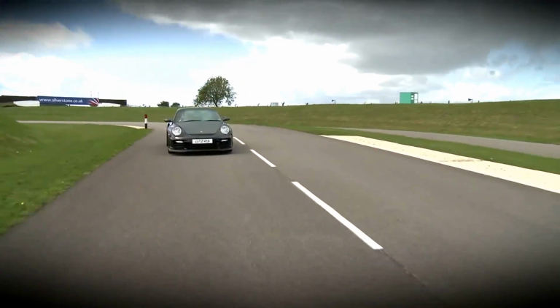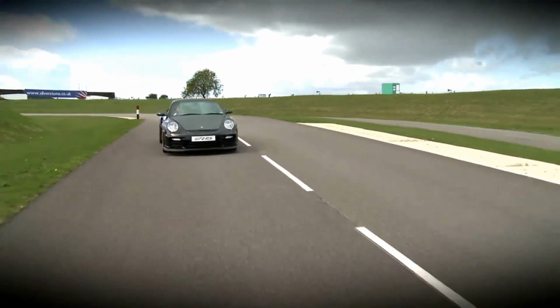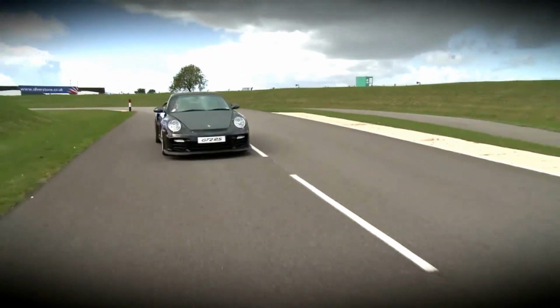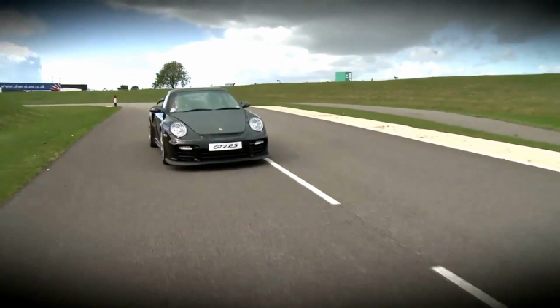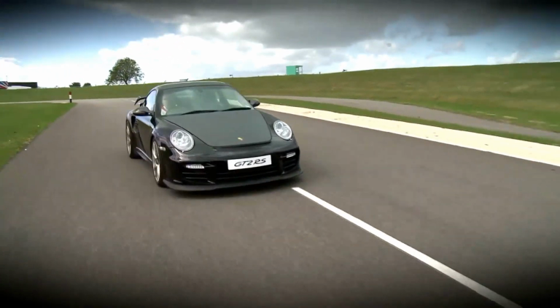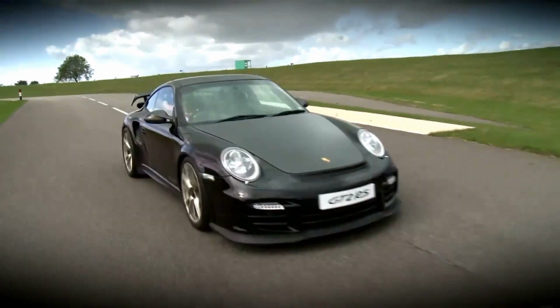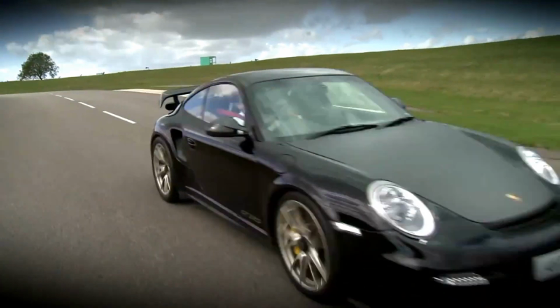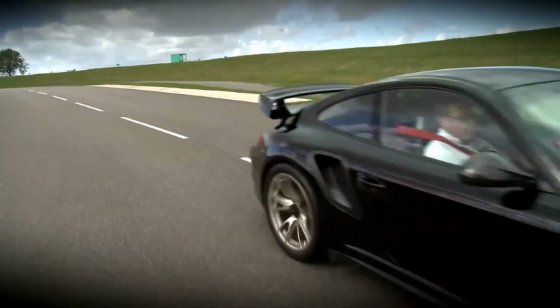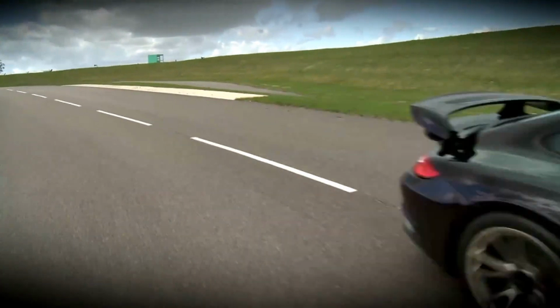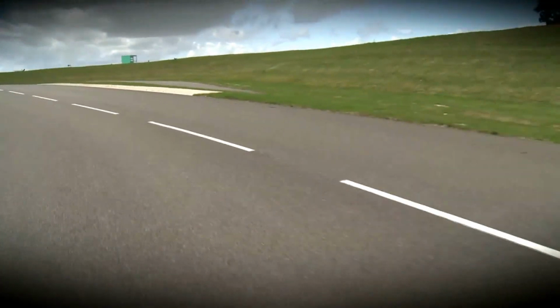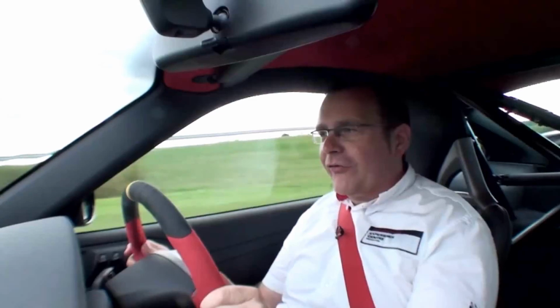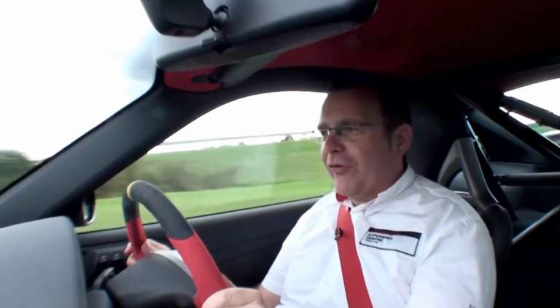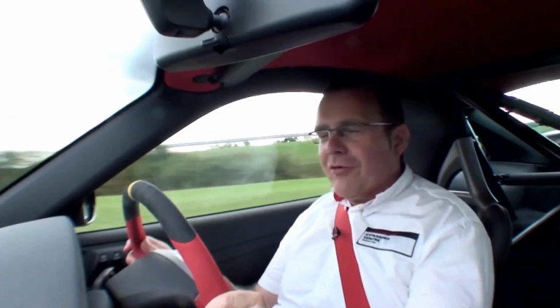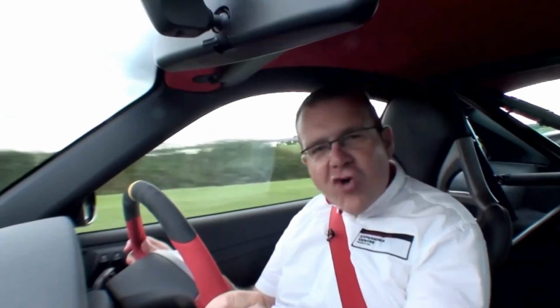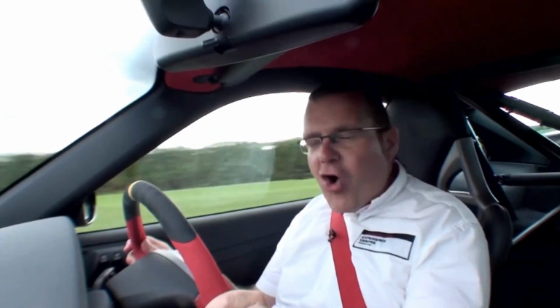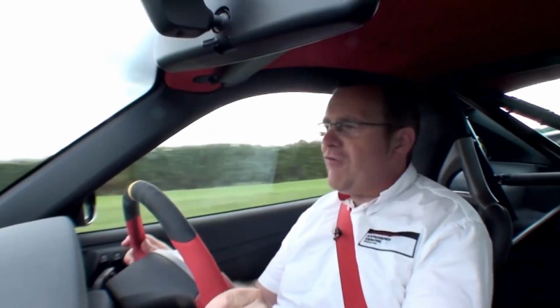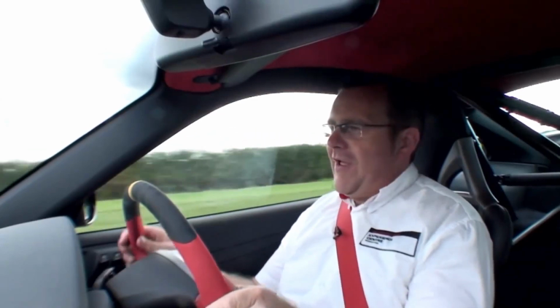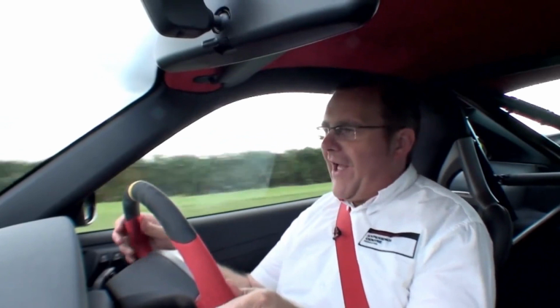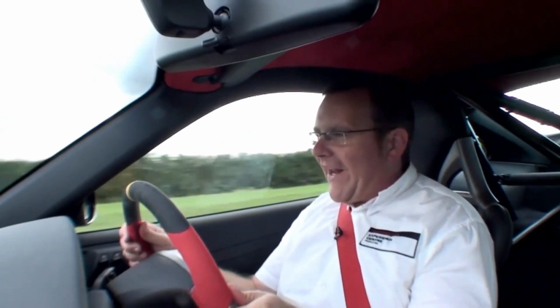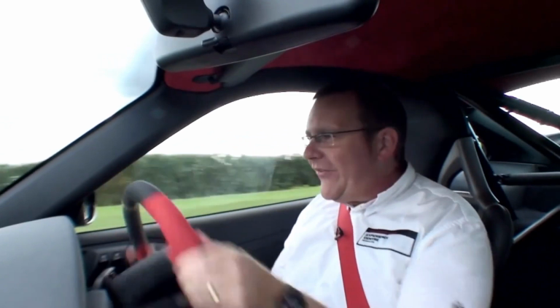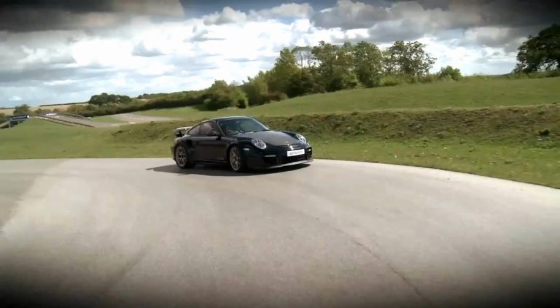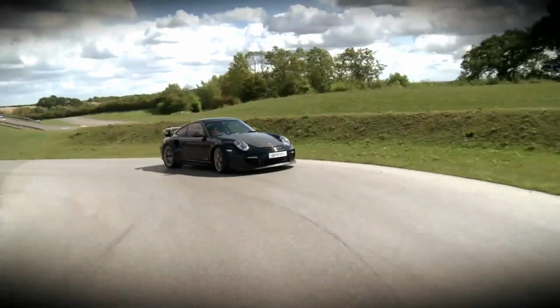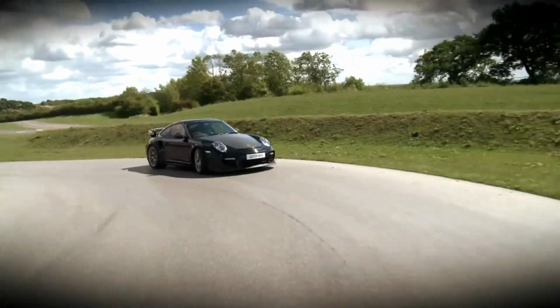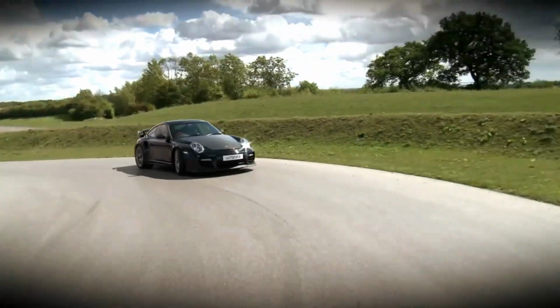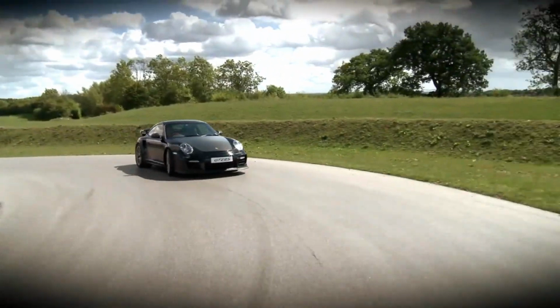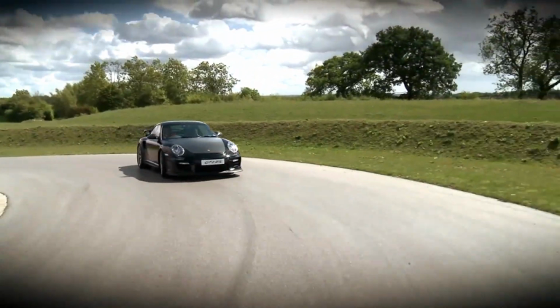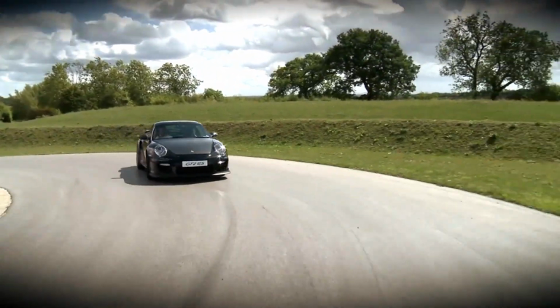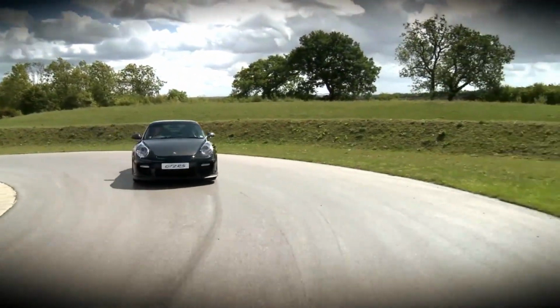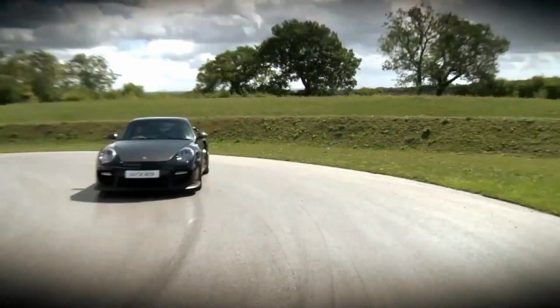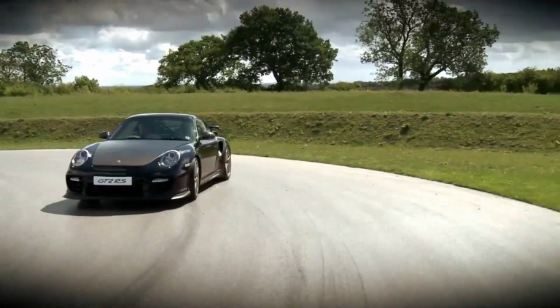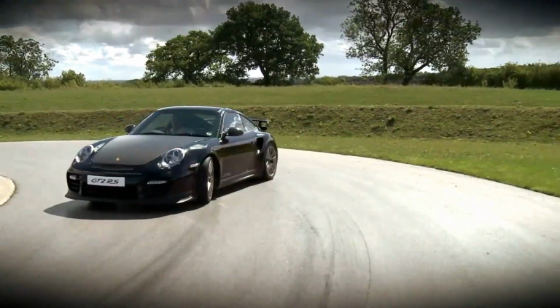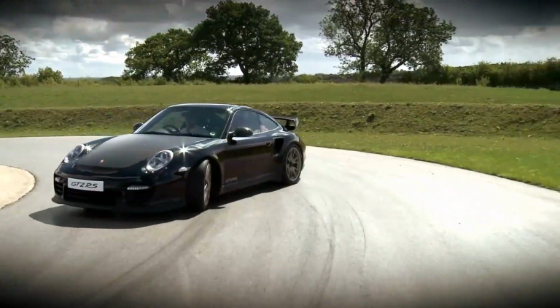It's light, focused, raw, aggressive — absolutely fantastic.